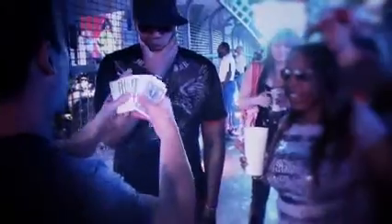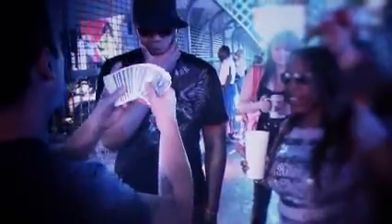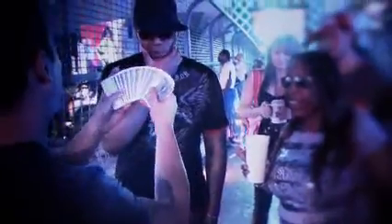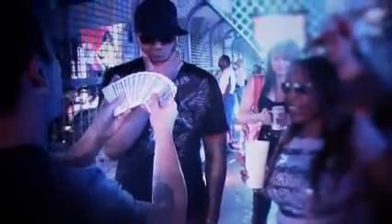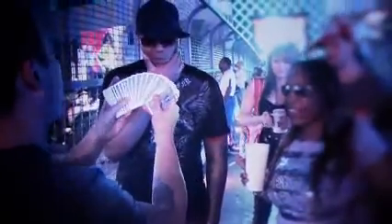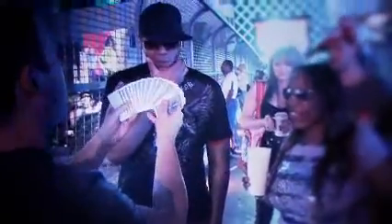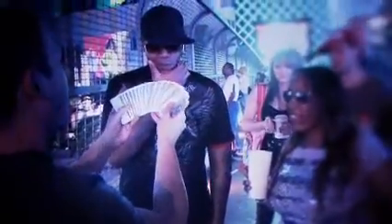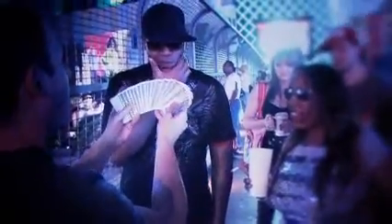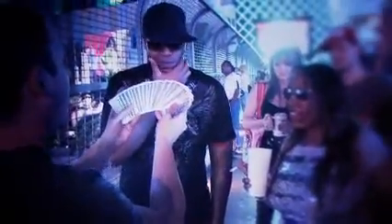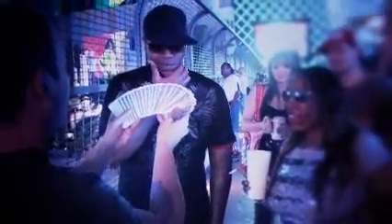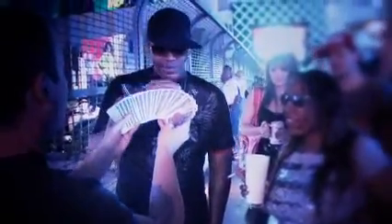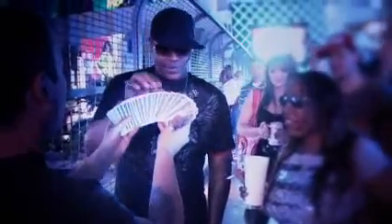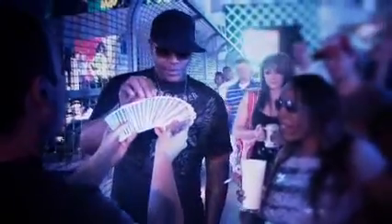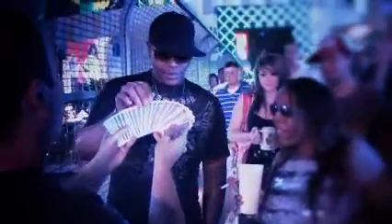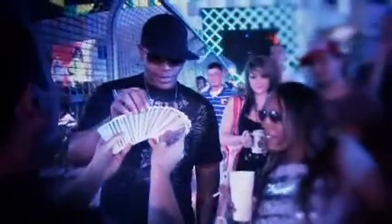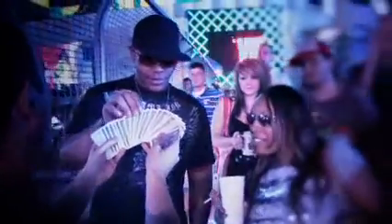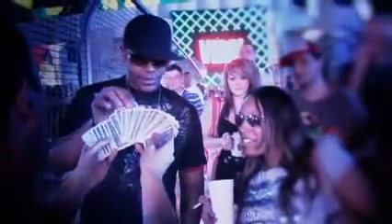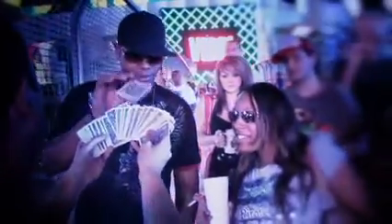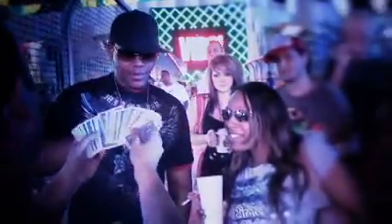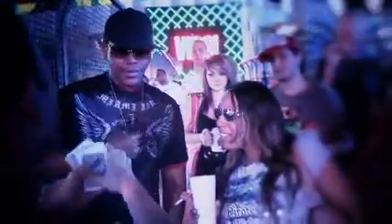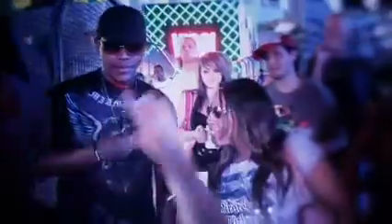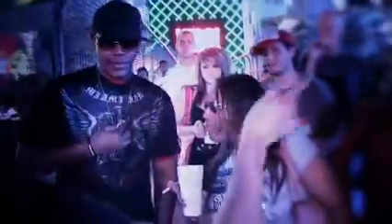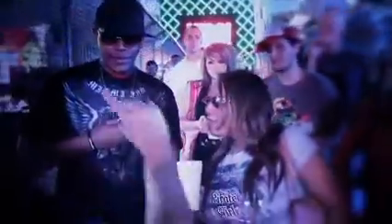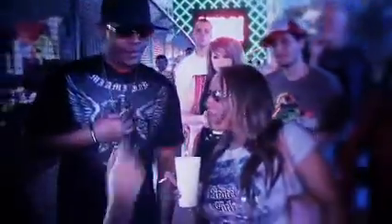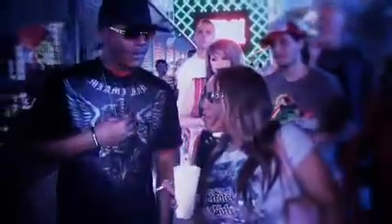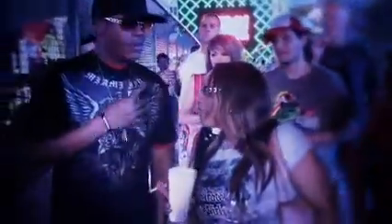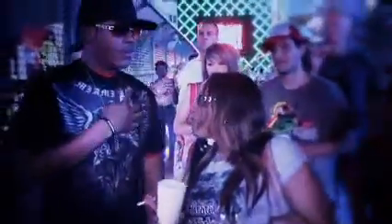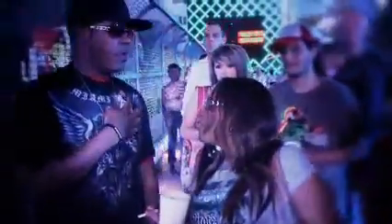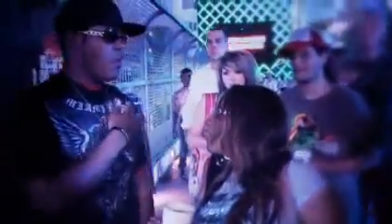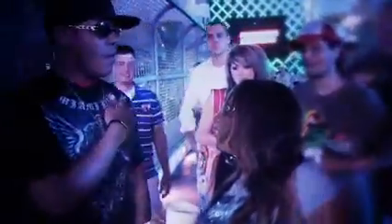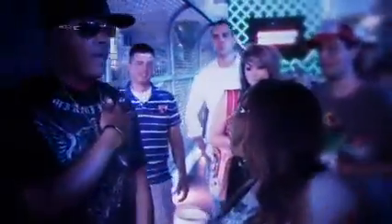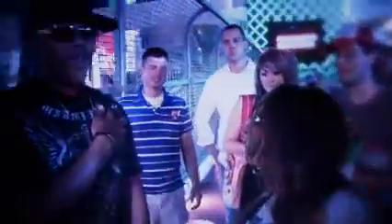I'm going to spread these out. Grab one out, Andre. Don't show me — show everybody else, show the camera. I'll turn my back.